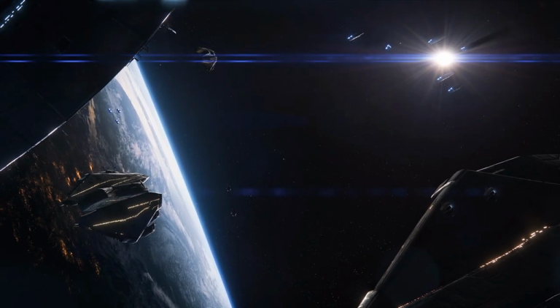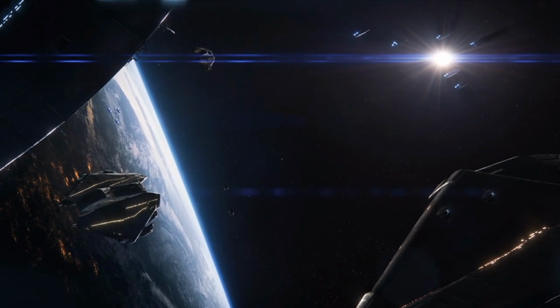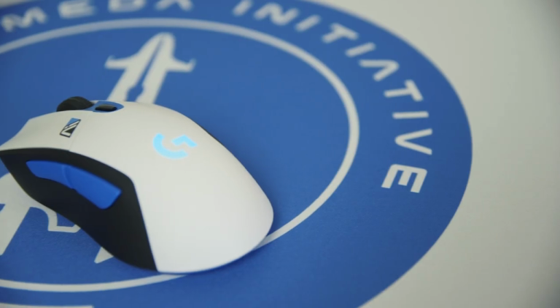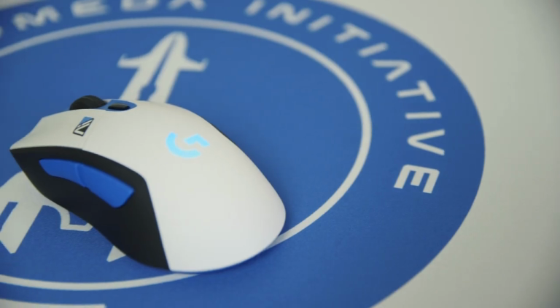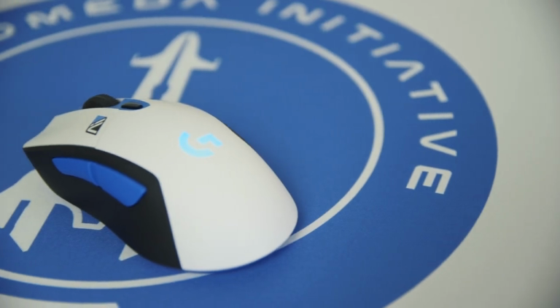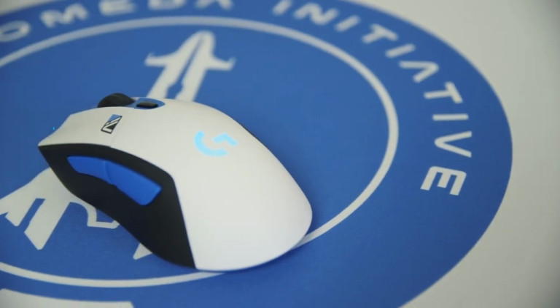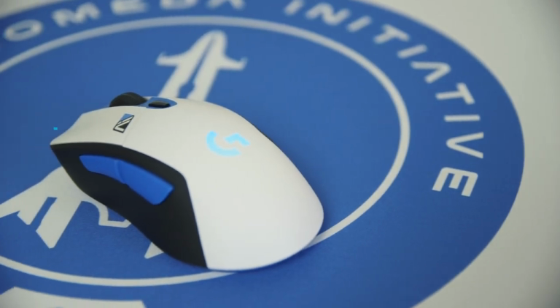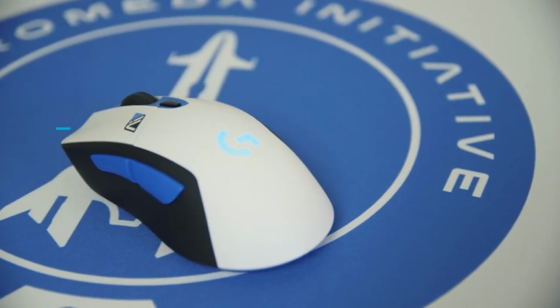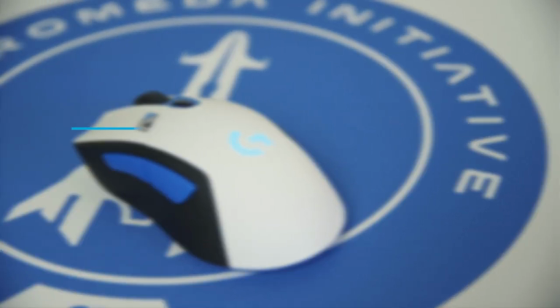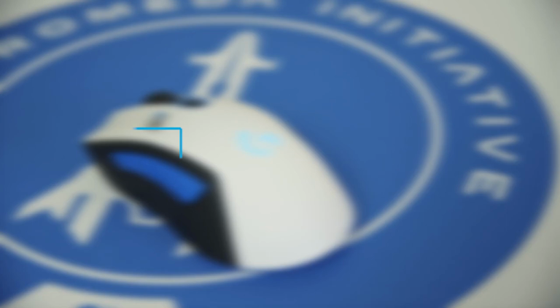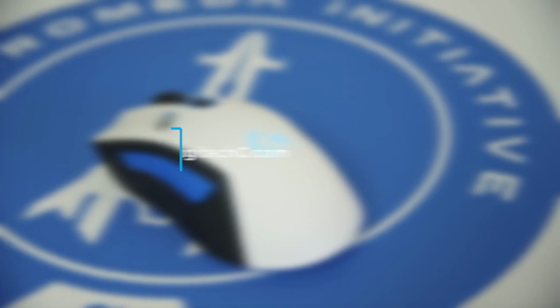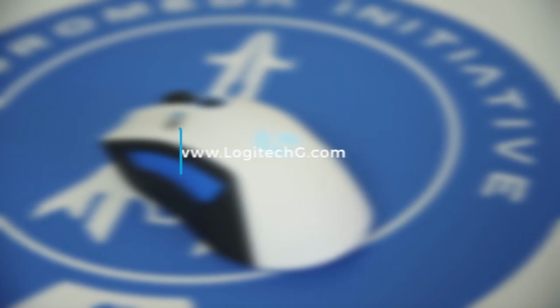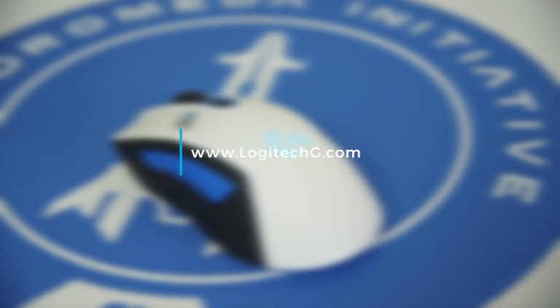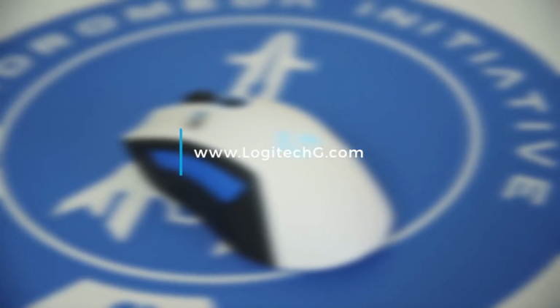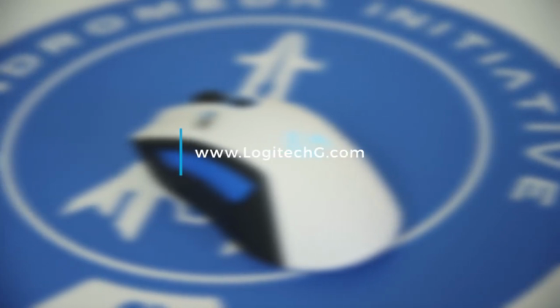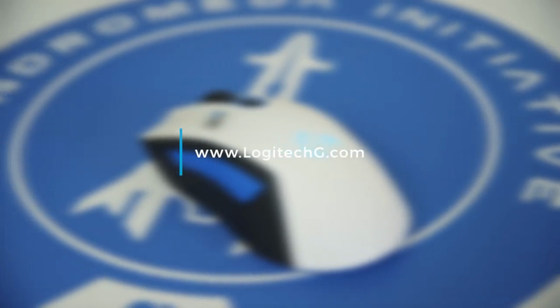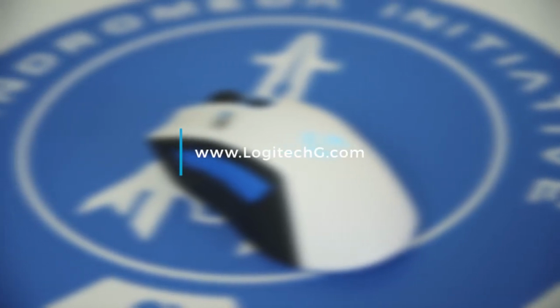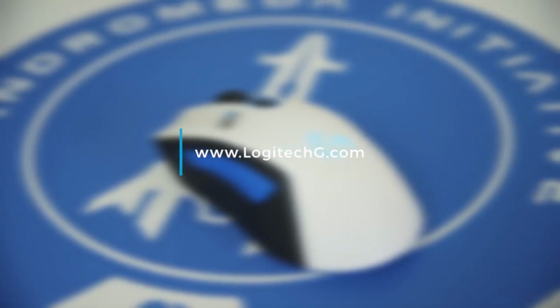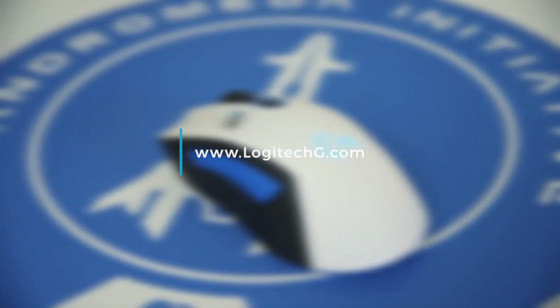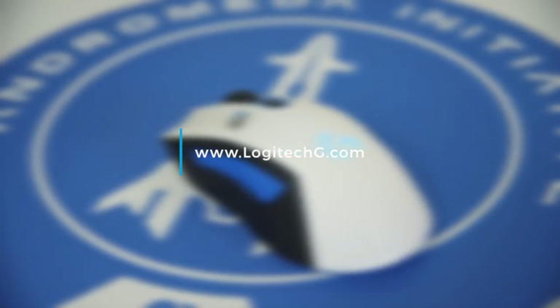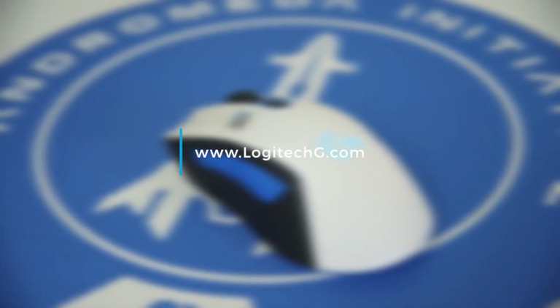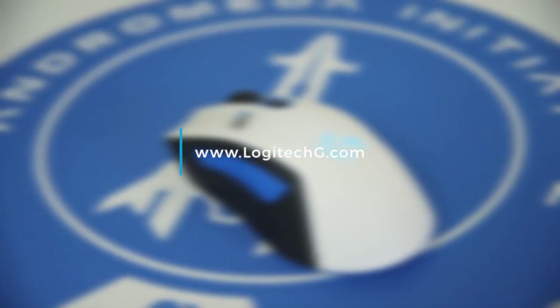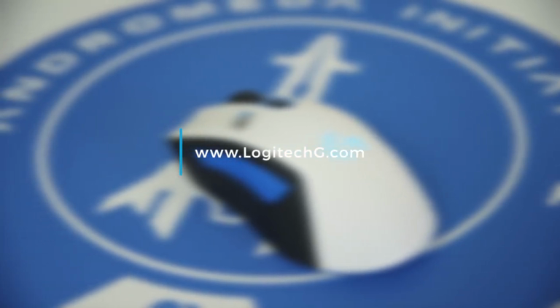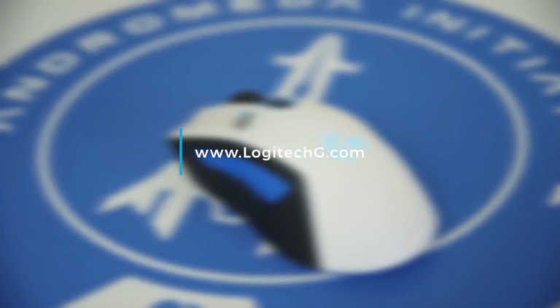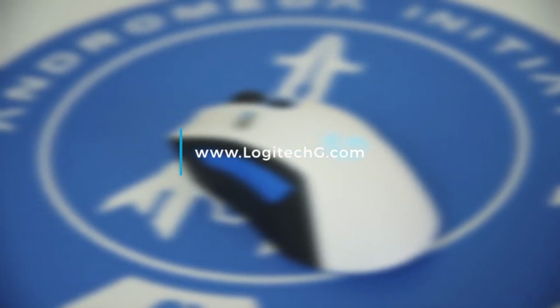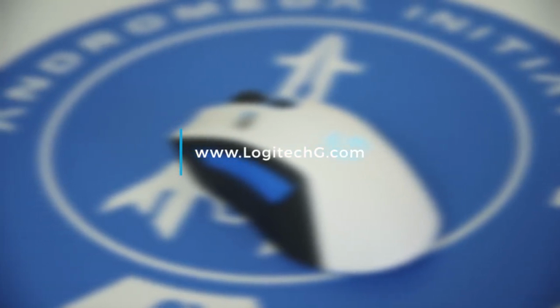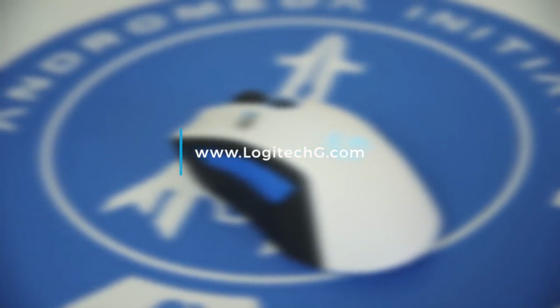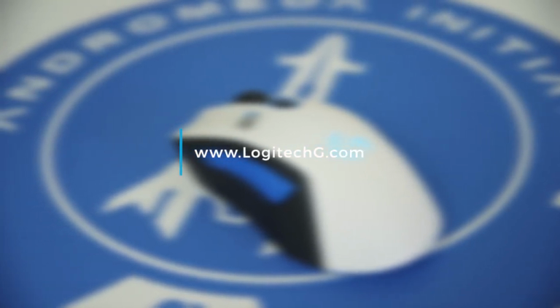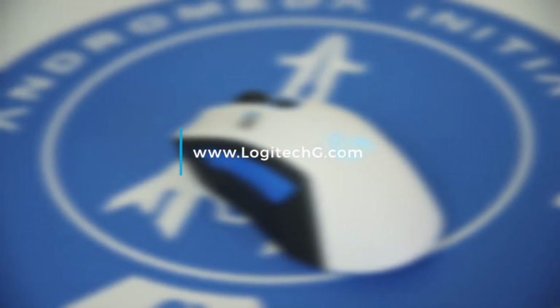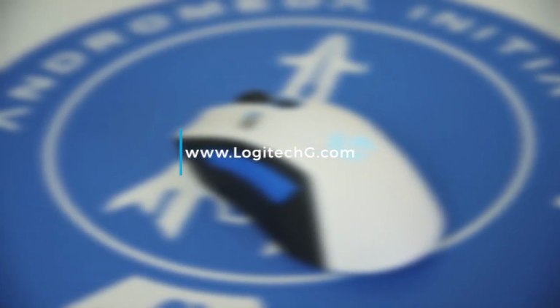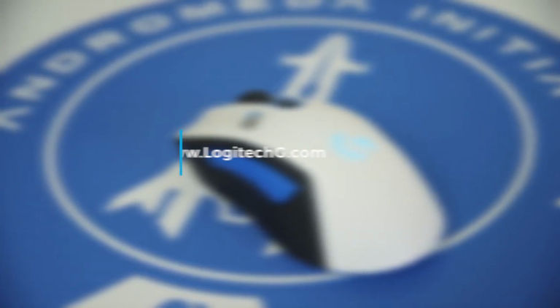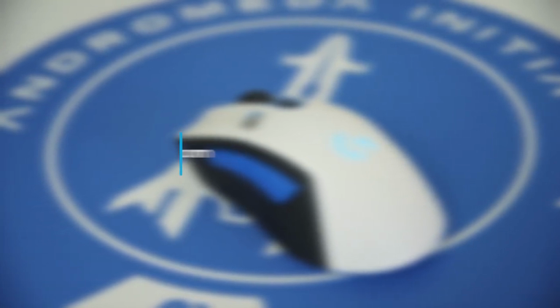If you want to find out more about the wide range of Logitech G gaming gear, then just head over to LogitechG.com.